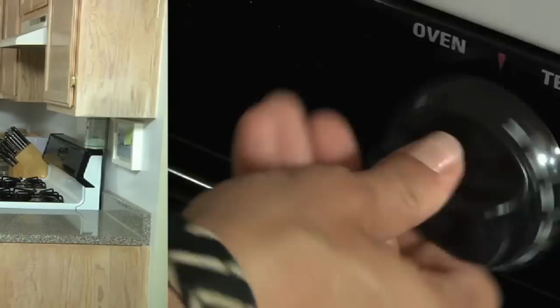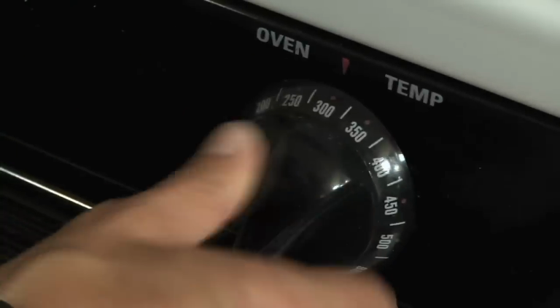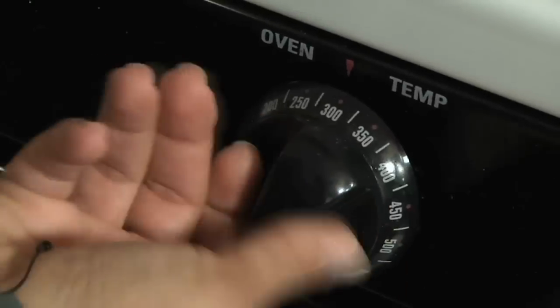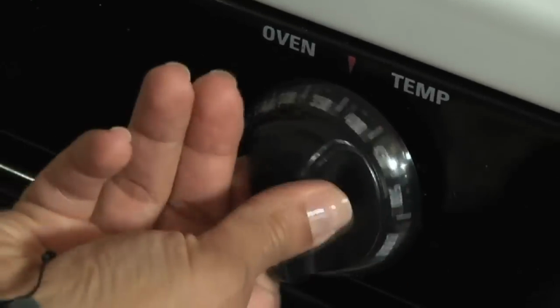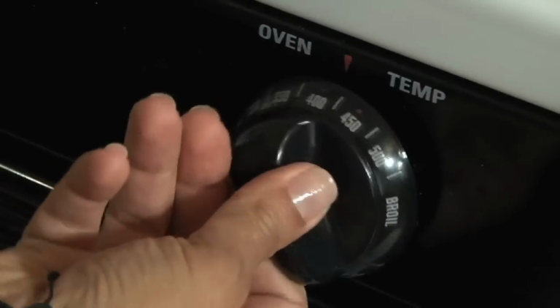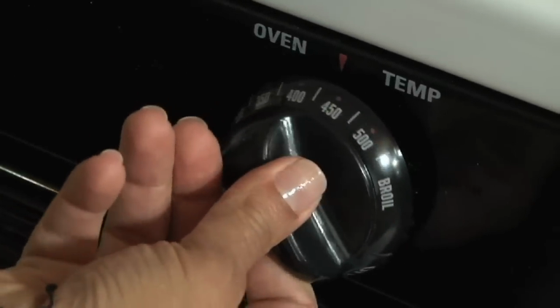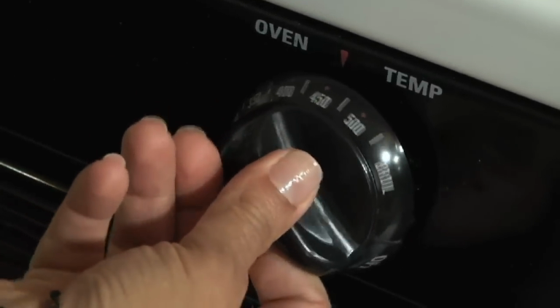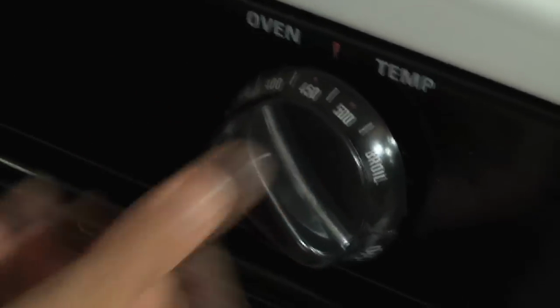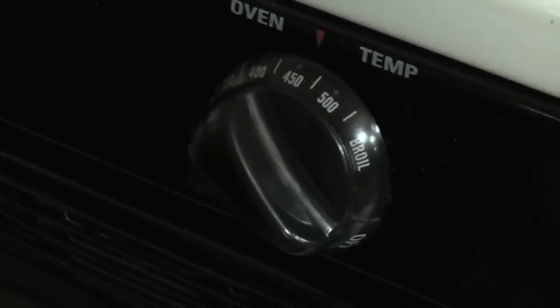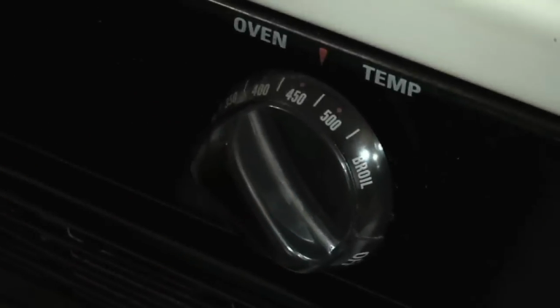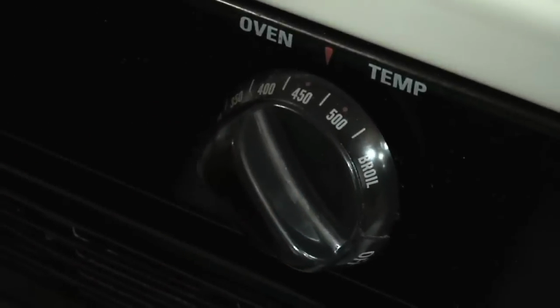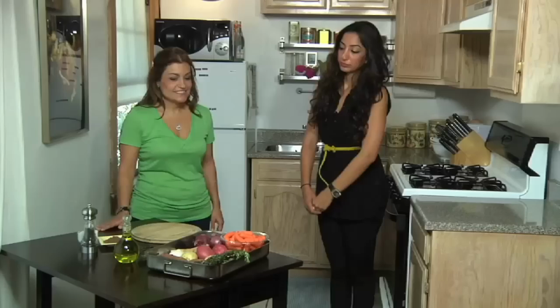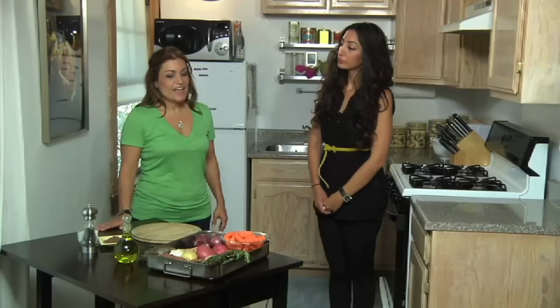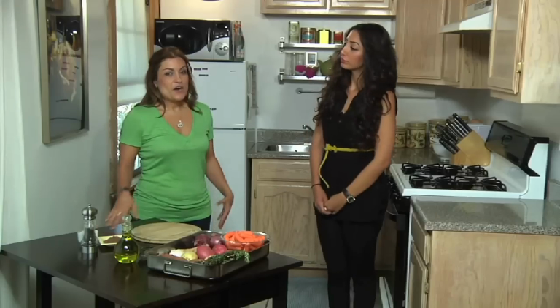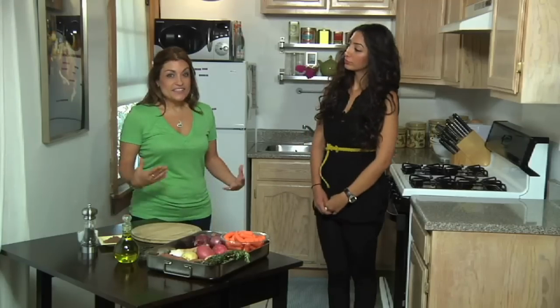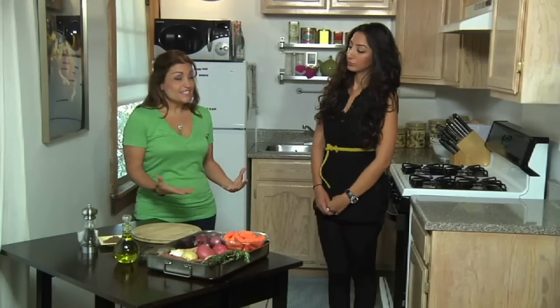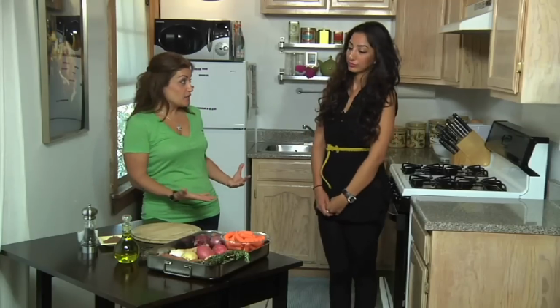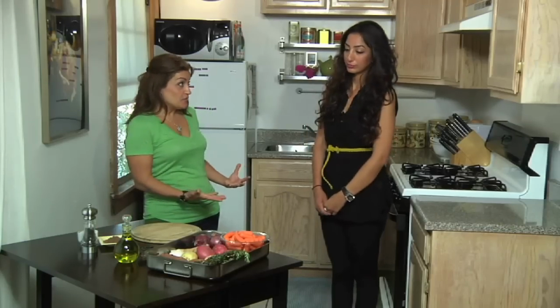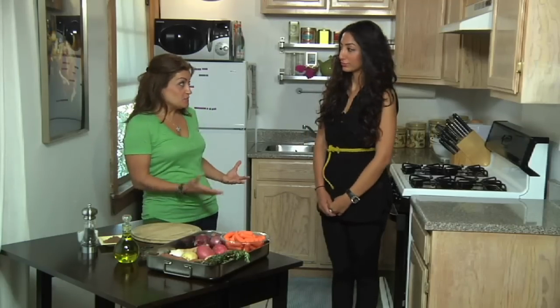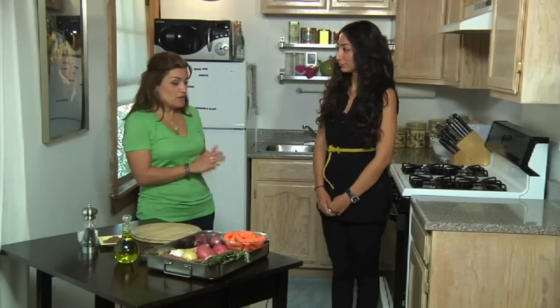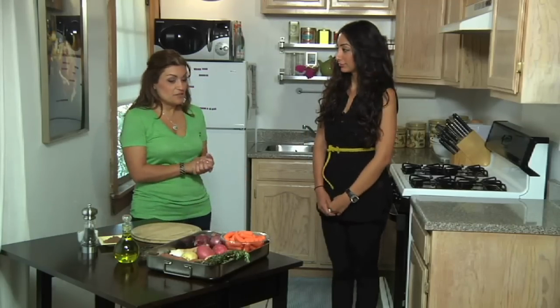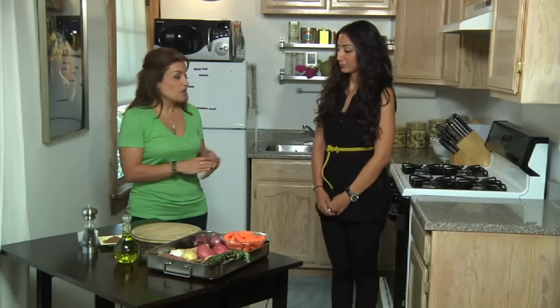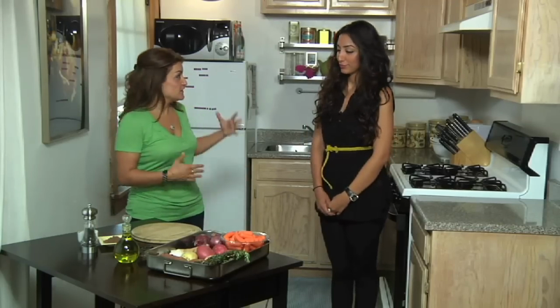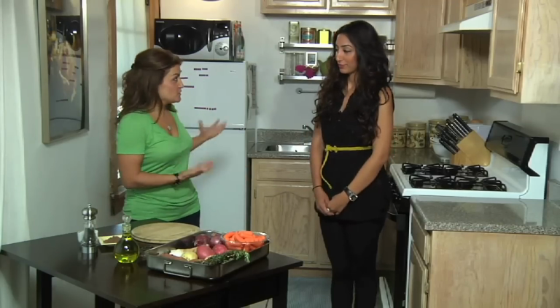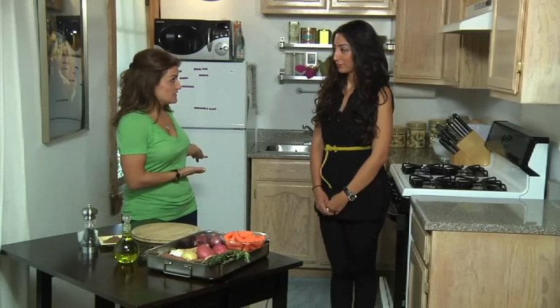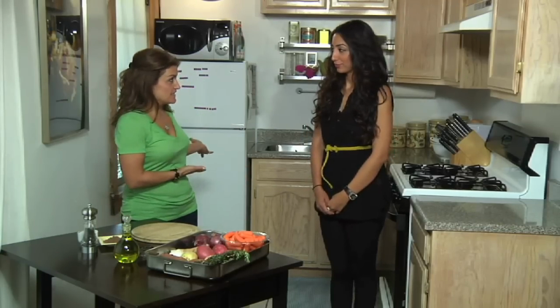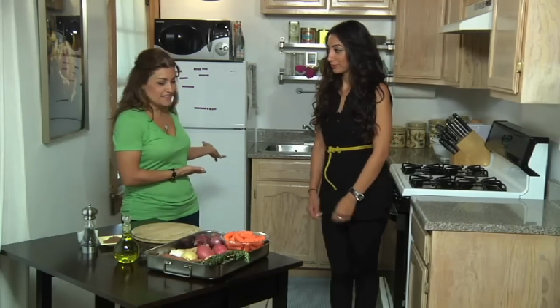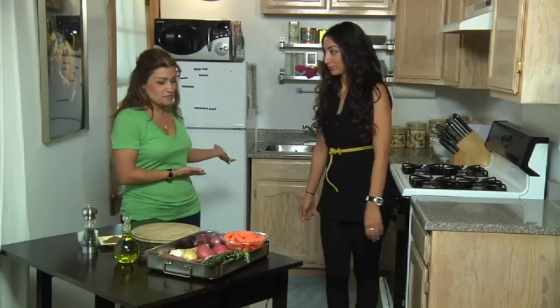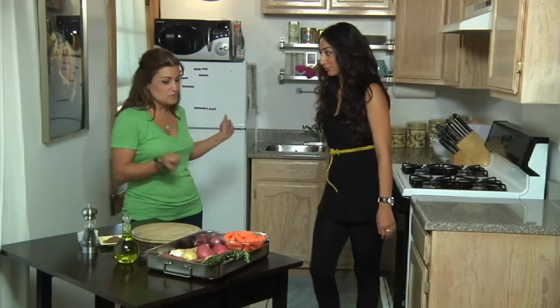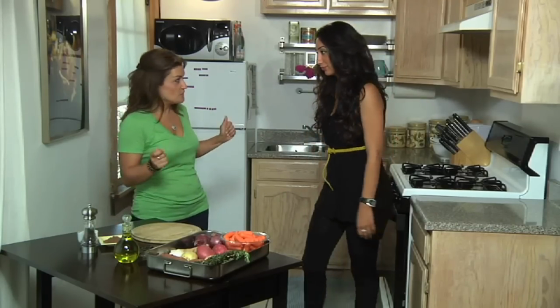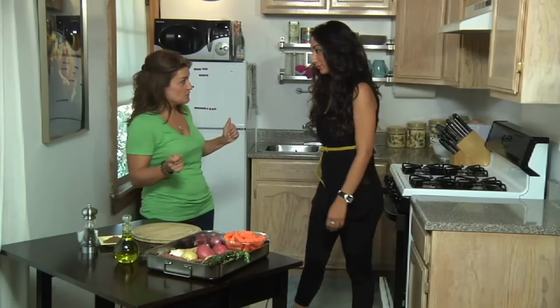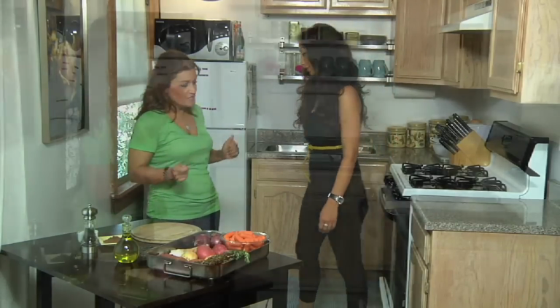Let's preheat the oven to 450 degrees. Let's get our ingredients prepared. Rania, could you please get the roast beef from the fridge?